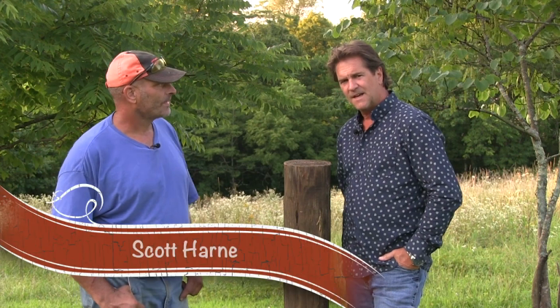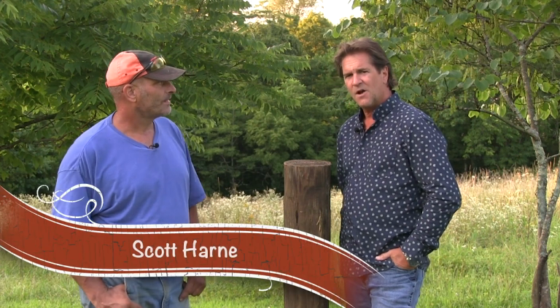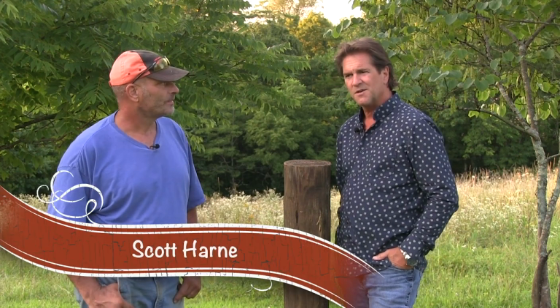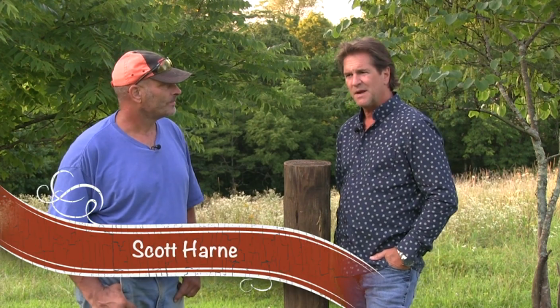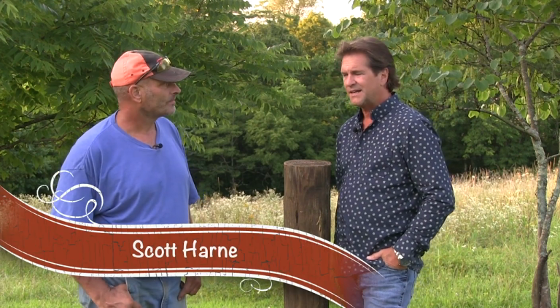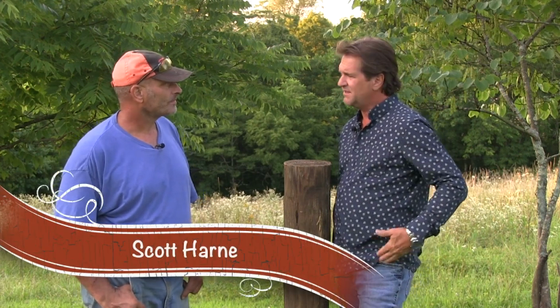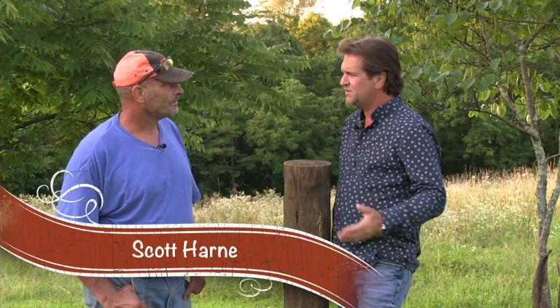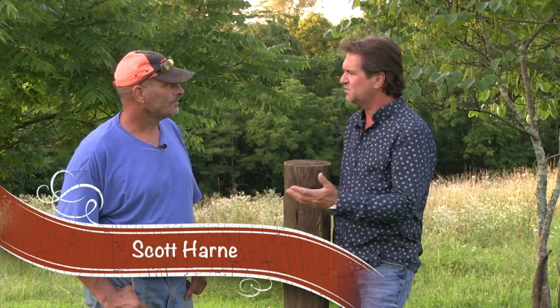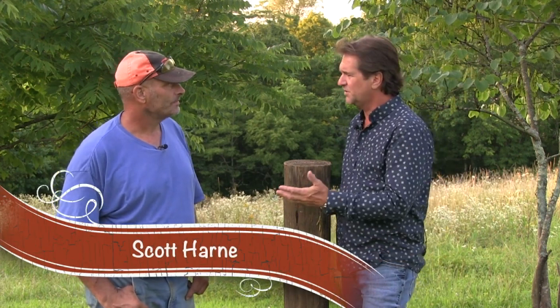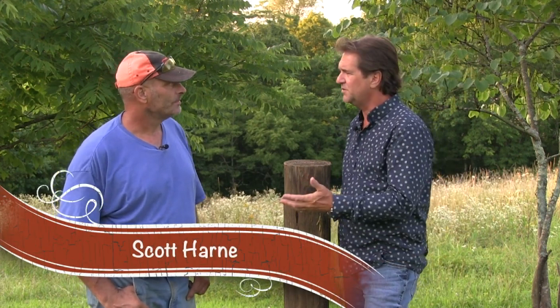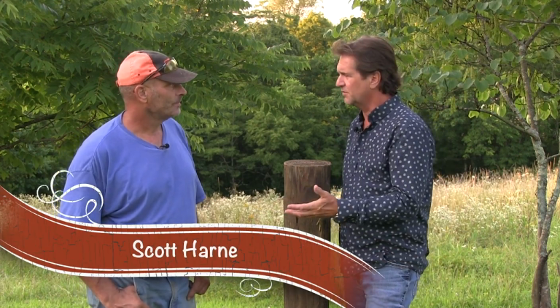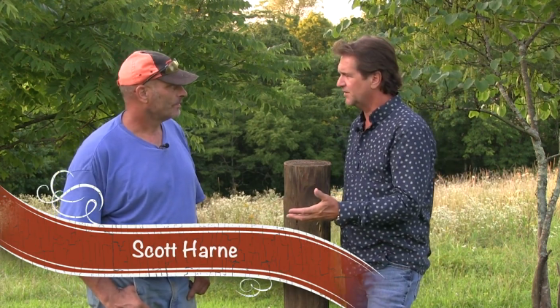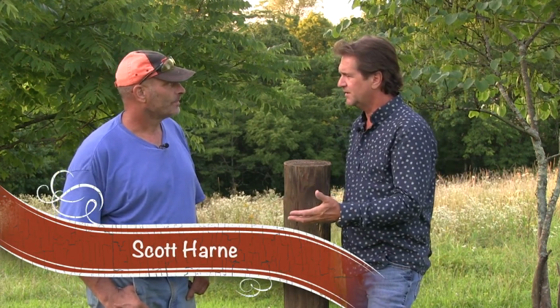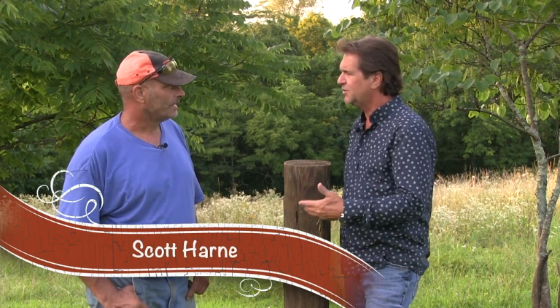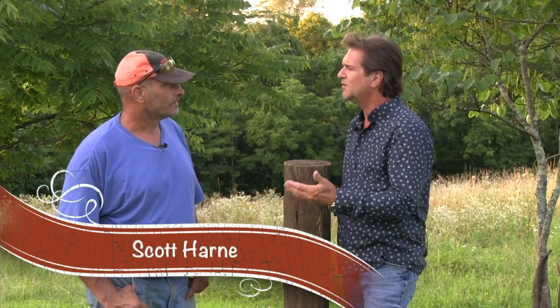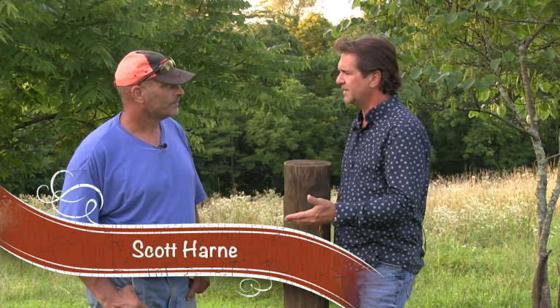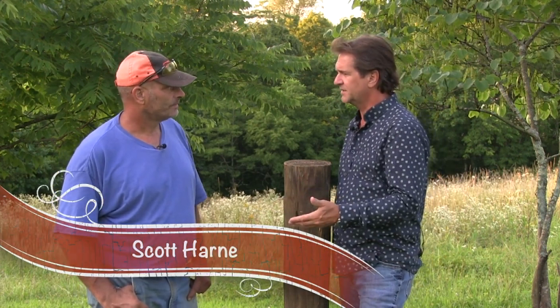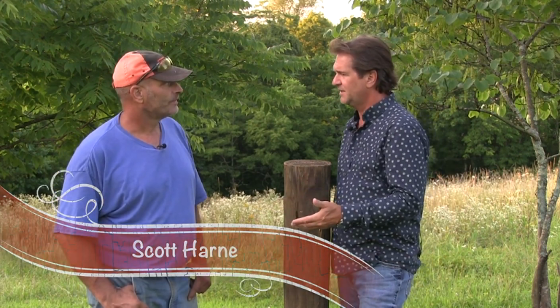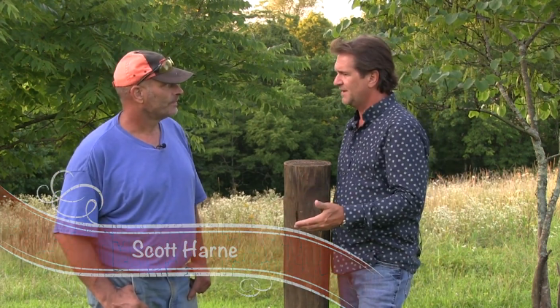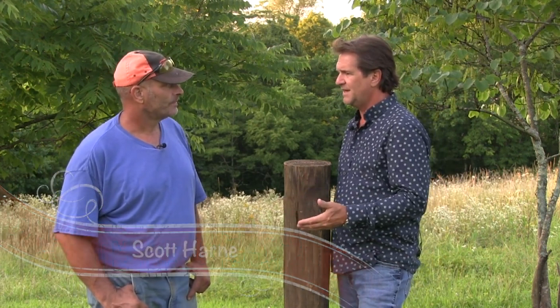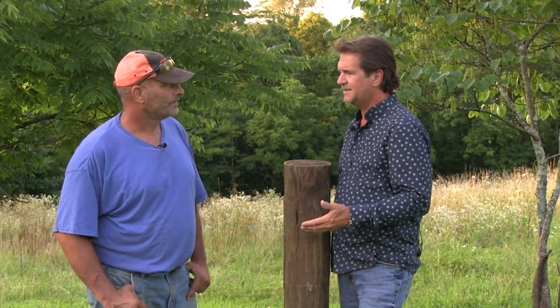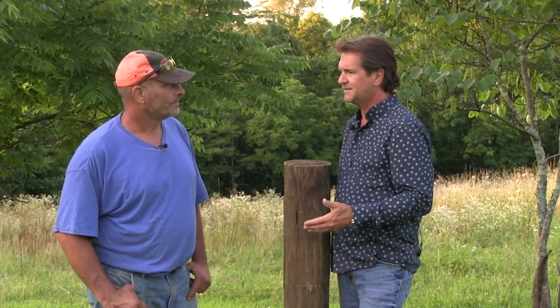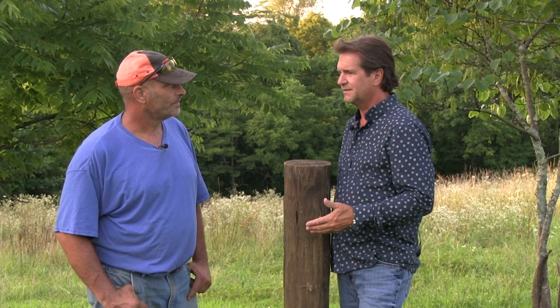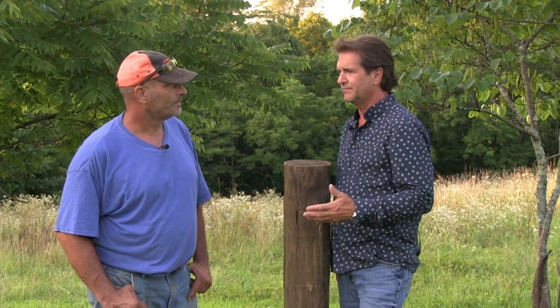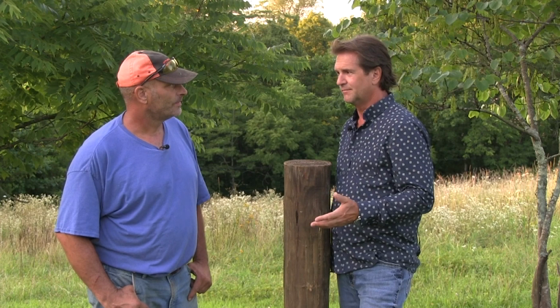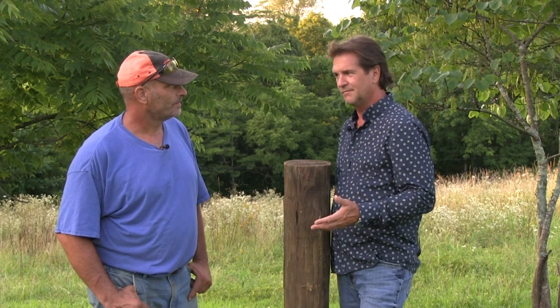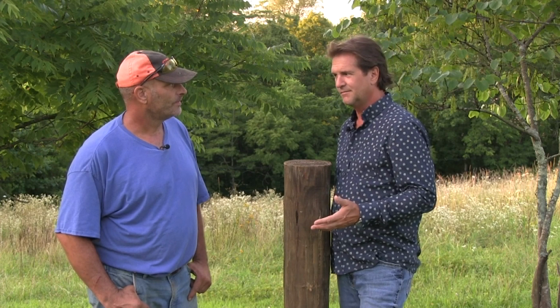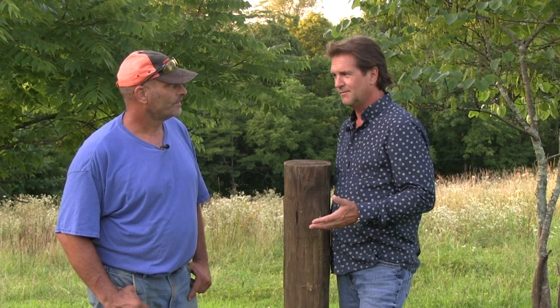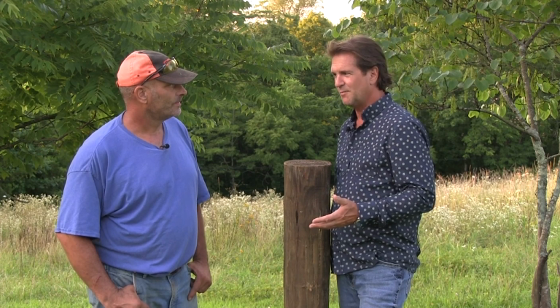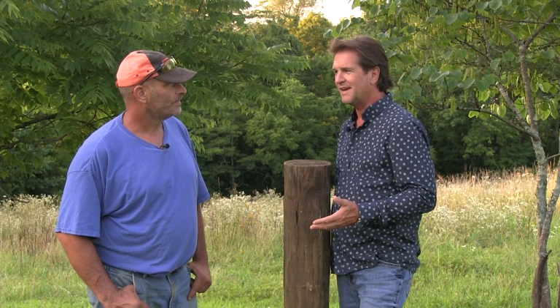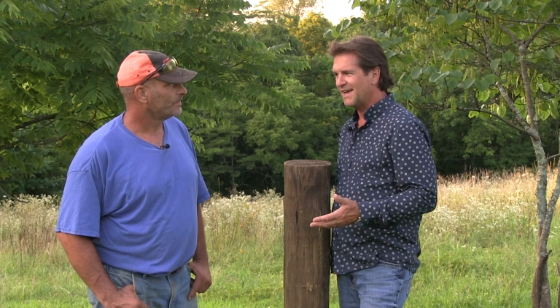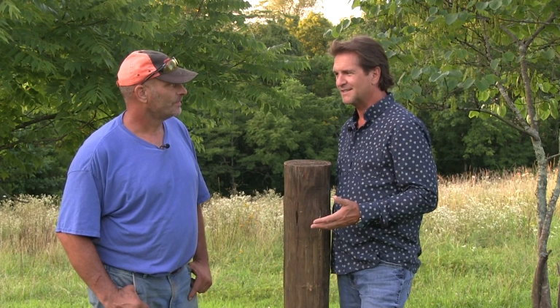Scott Harn is back. This is what you do for a living — you build fence. And that's a pretty mighty task.